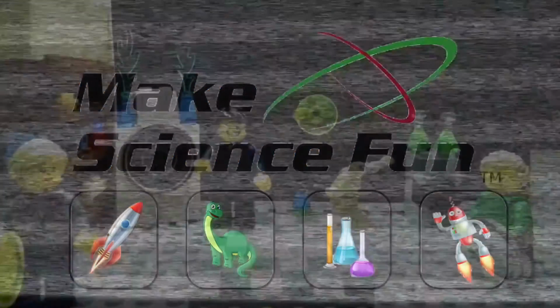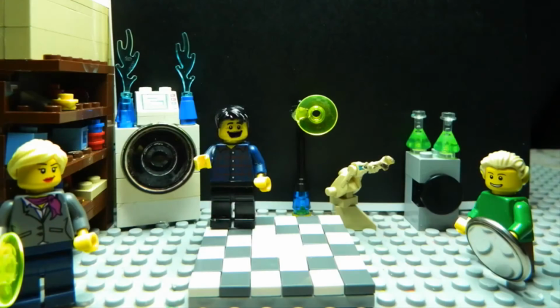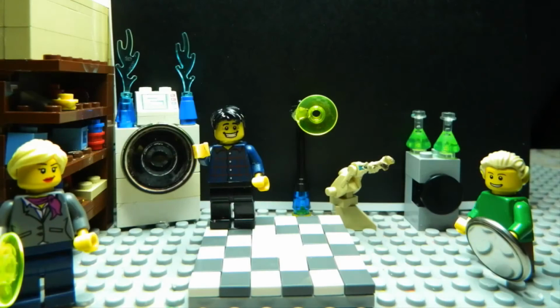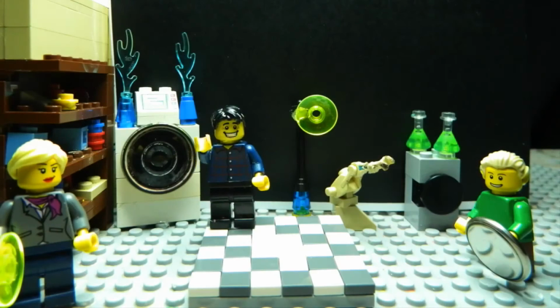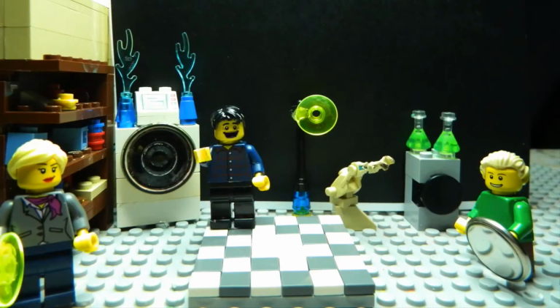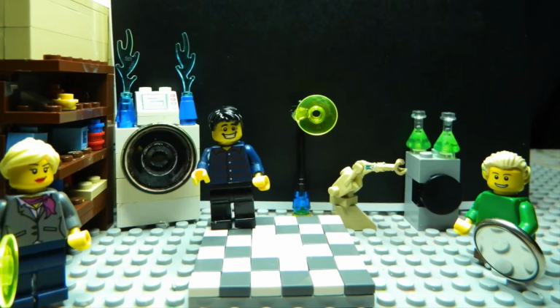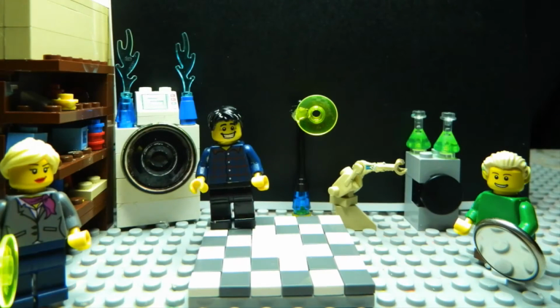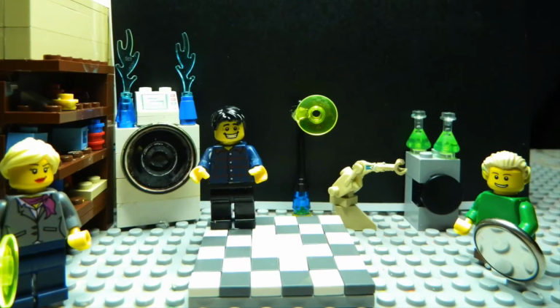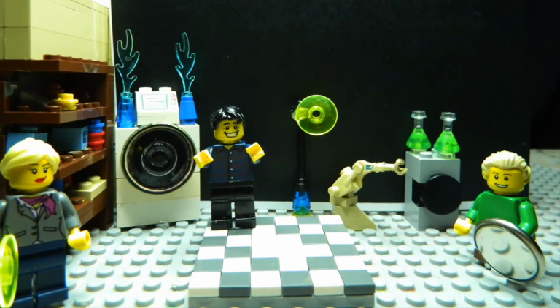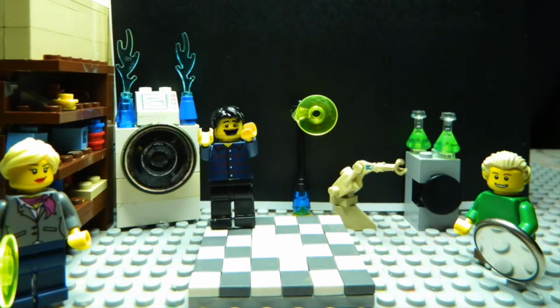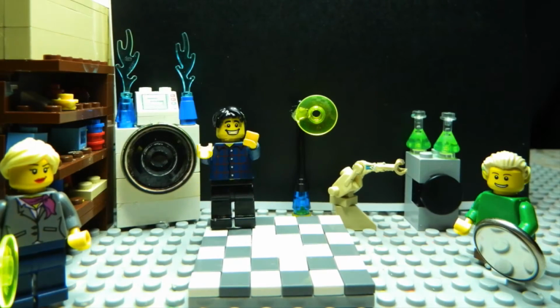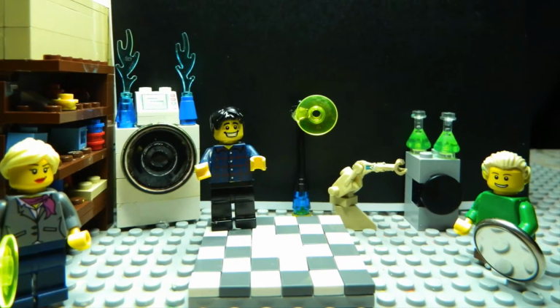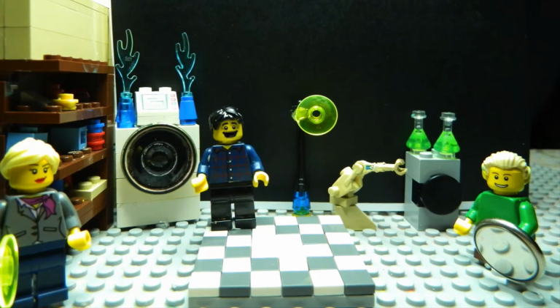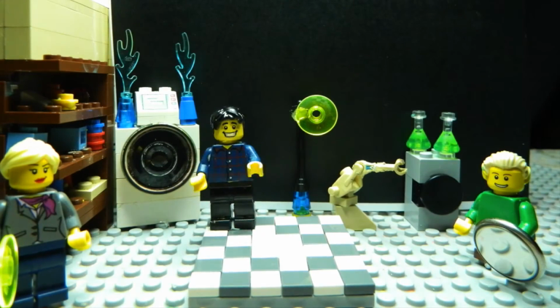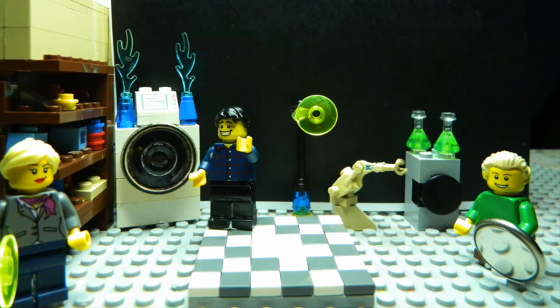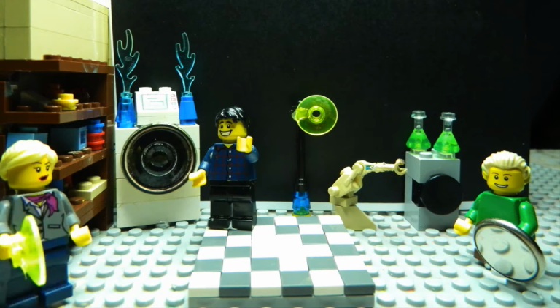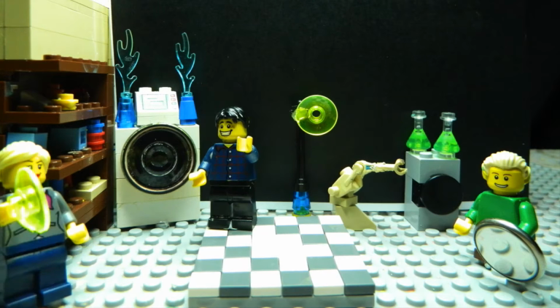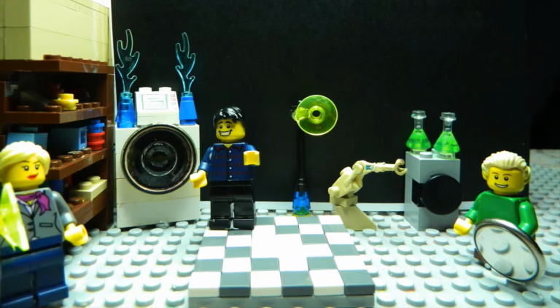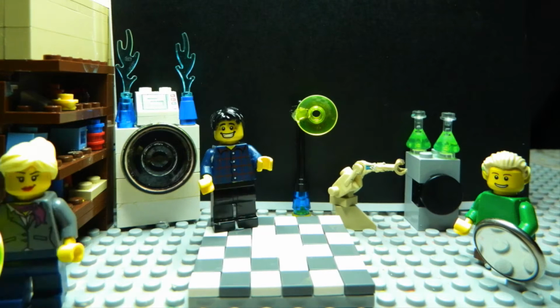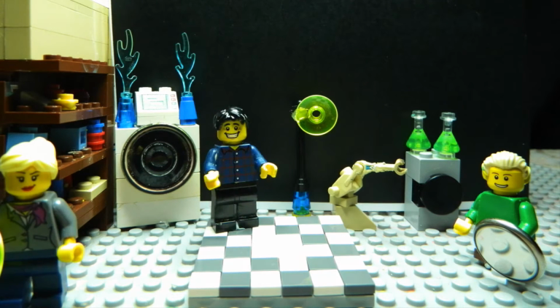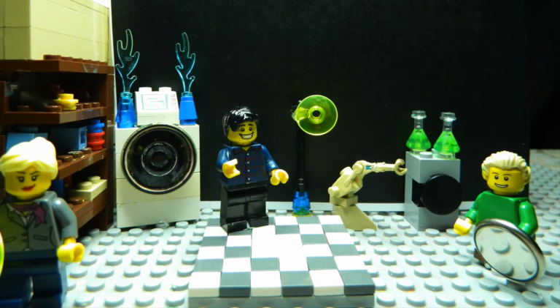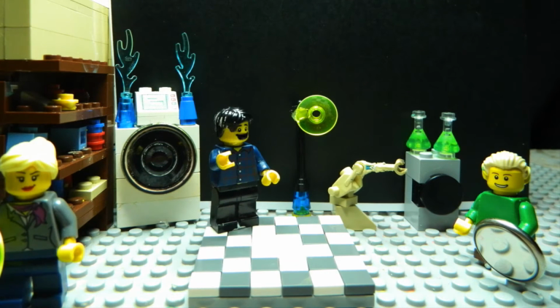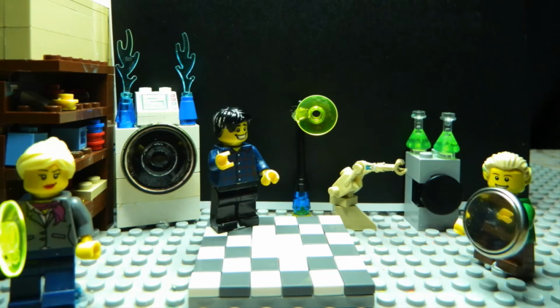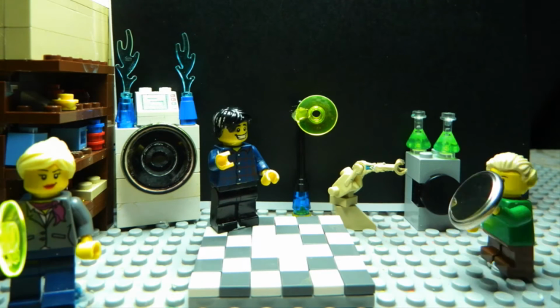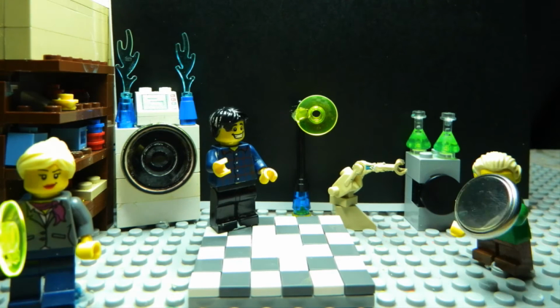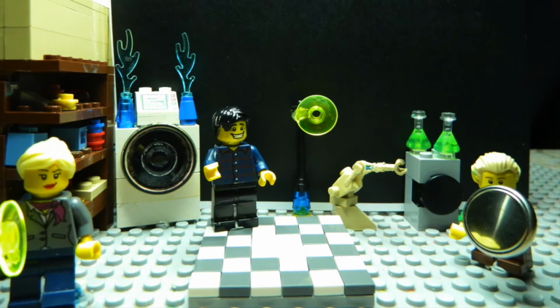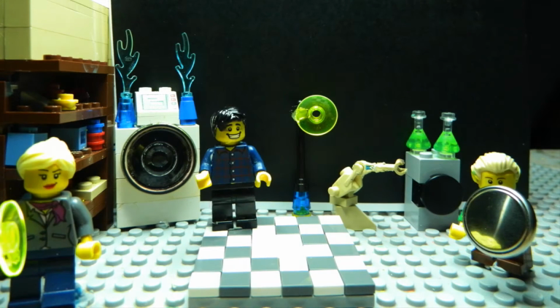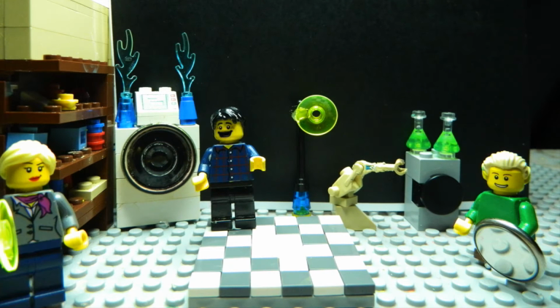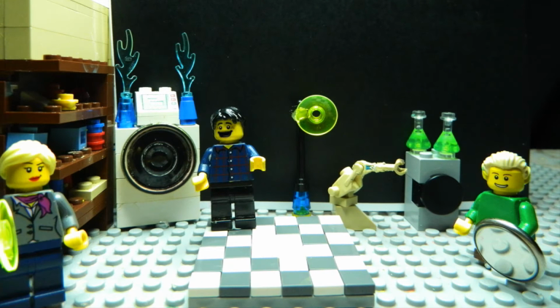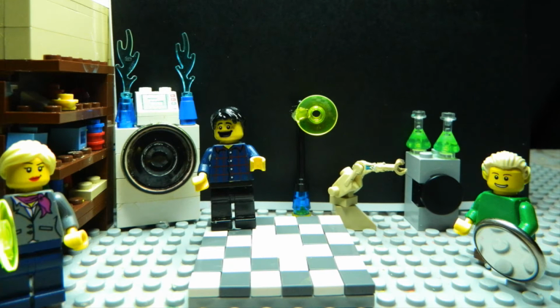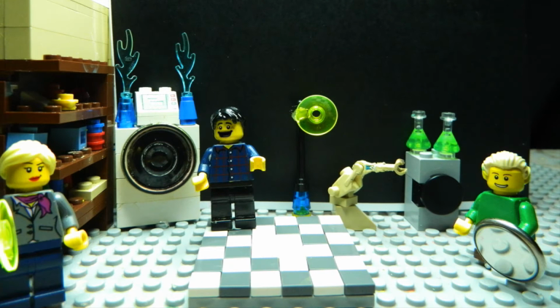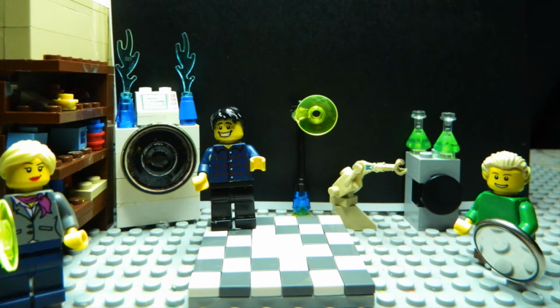G'day, I'm Jacob from Make Science Fun. Thanks for joining us today. Hi Sam, how are ya?